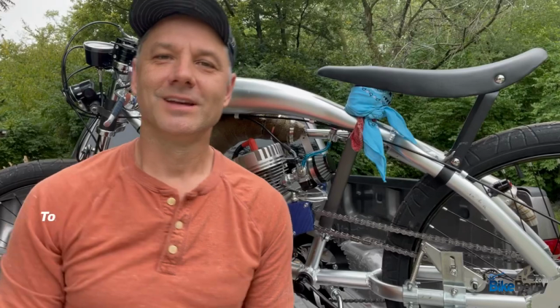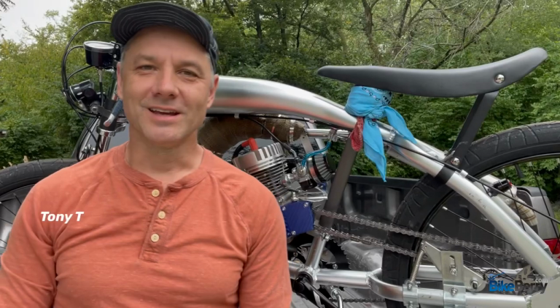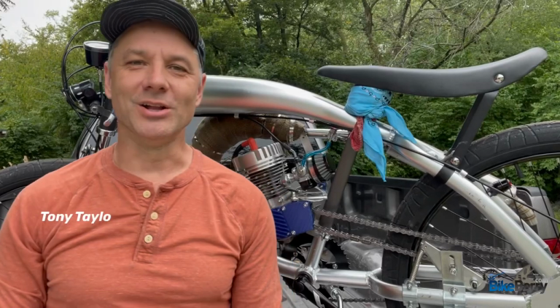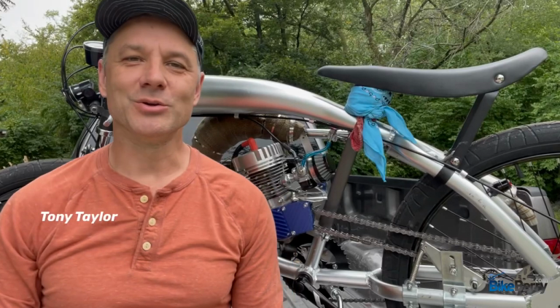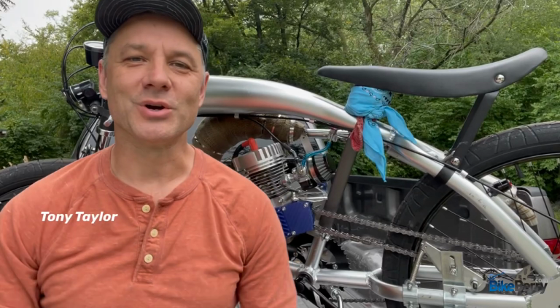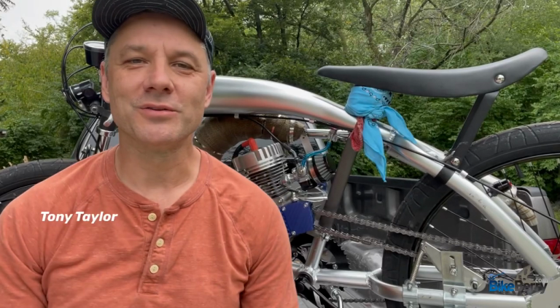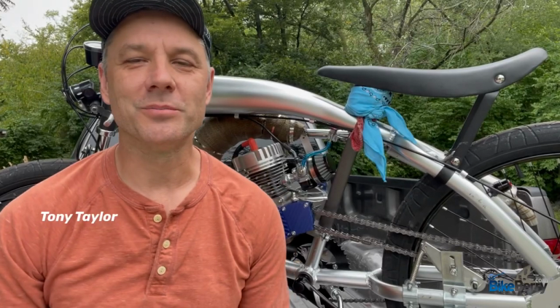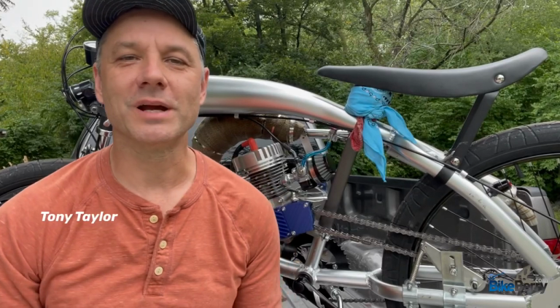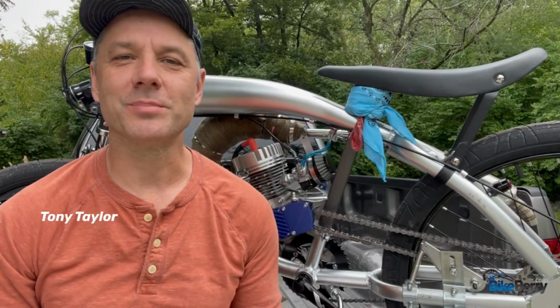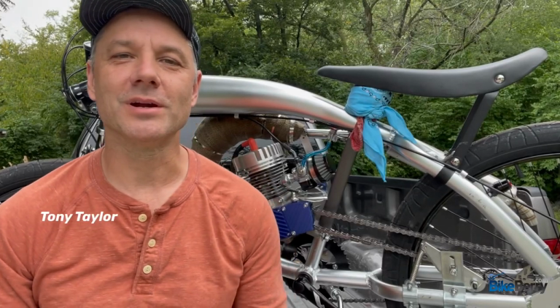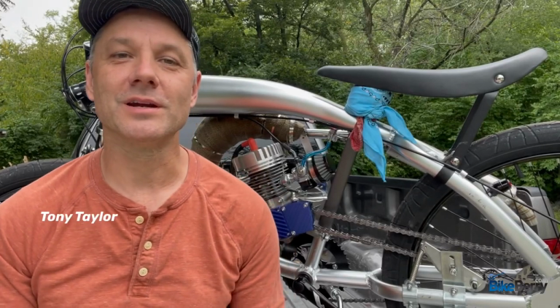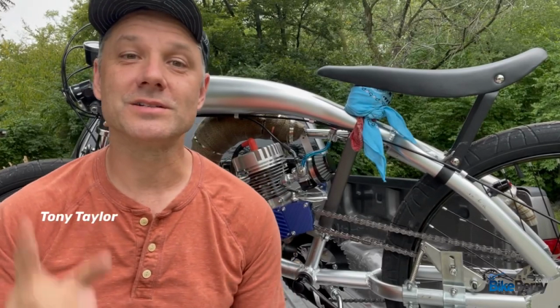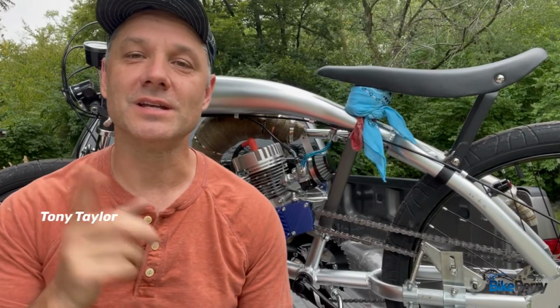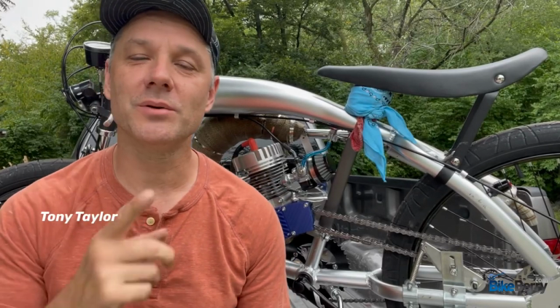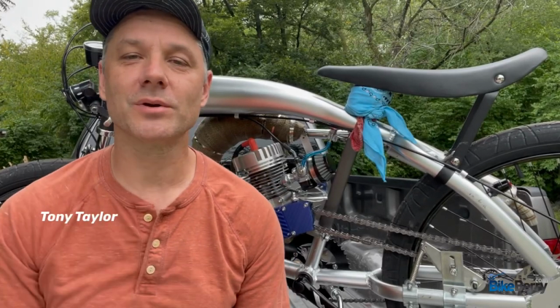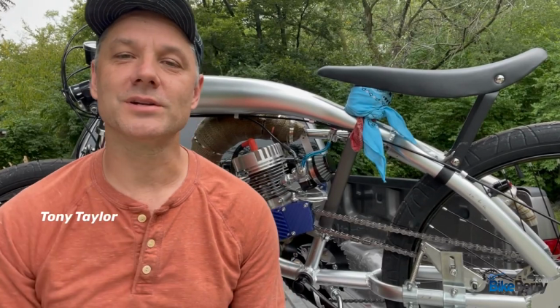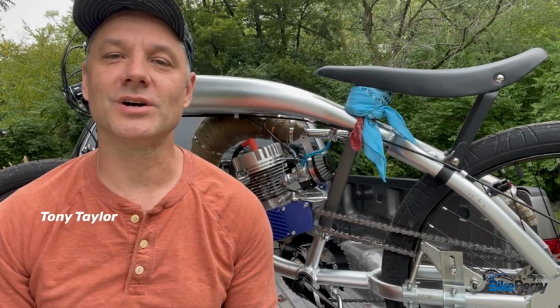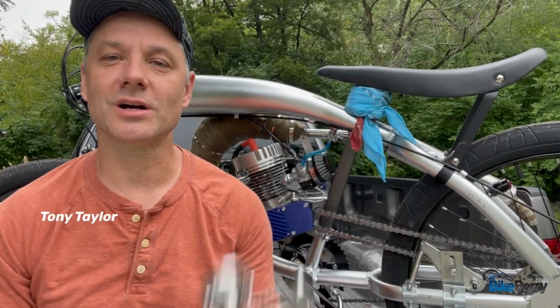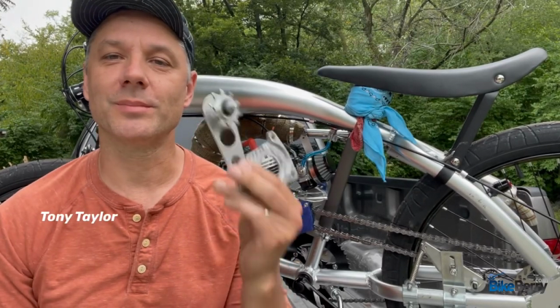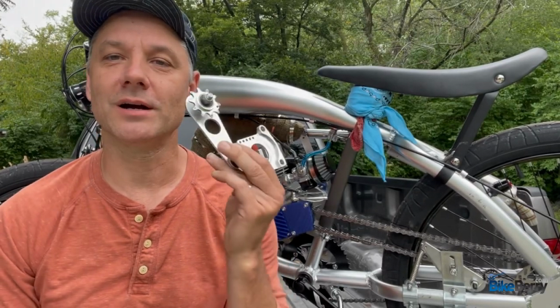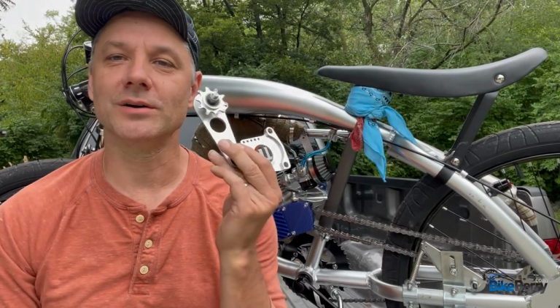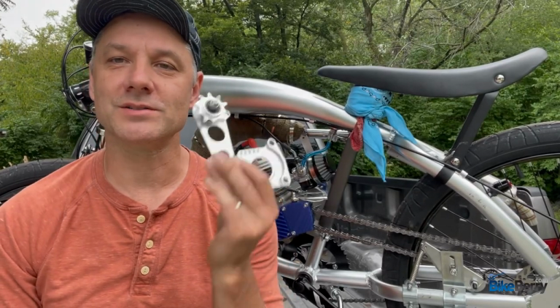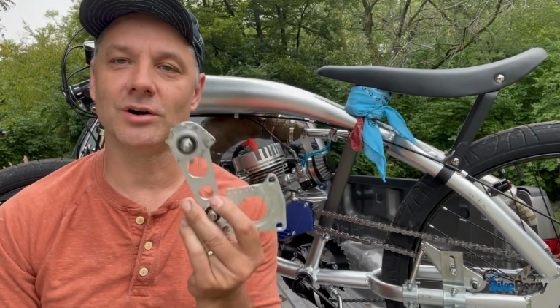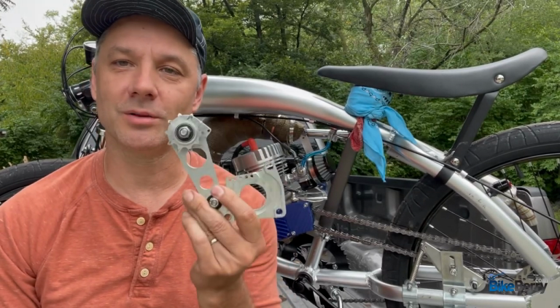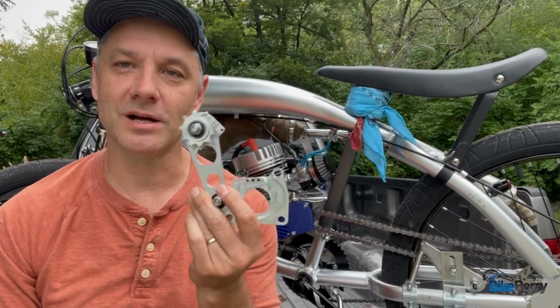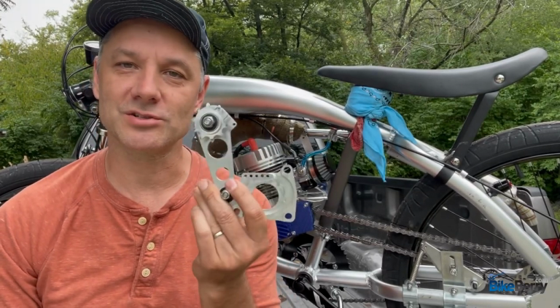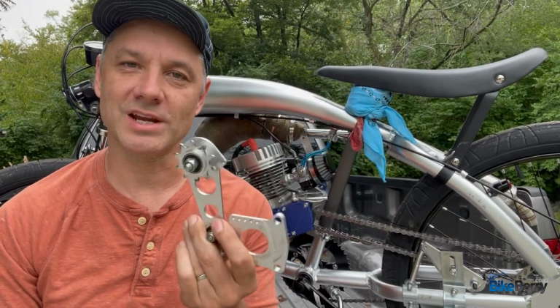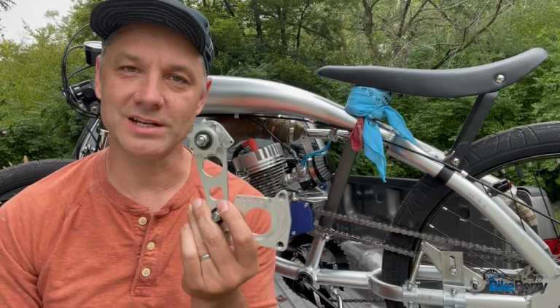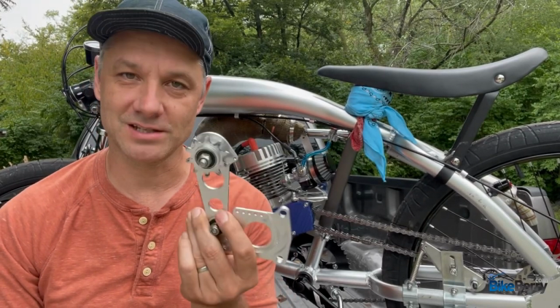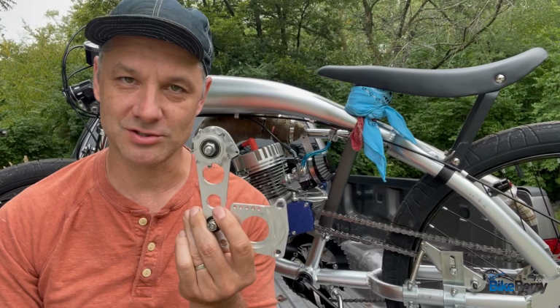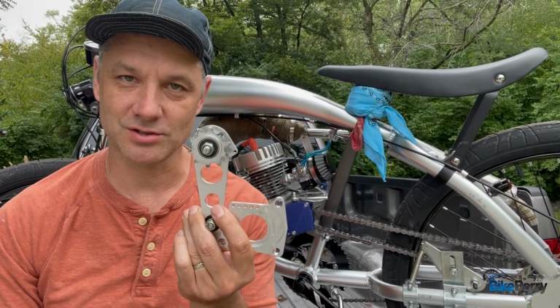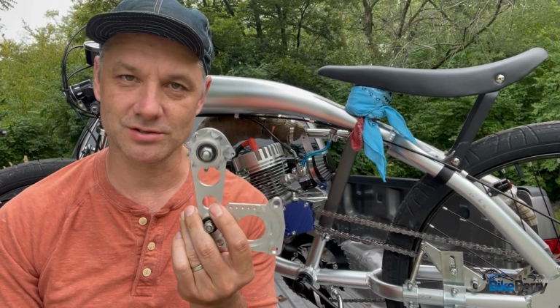Hello, Tony from Bikeberry here. Today we're going to talk about chain tensioners.